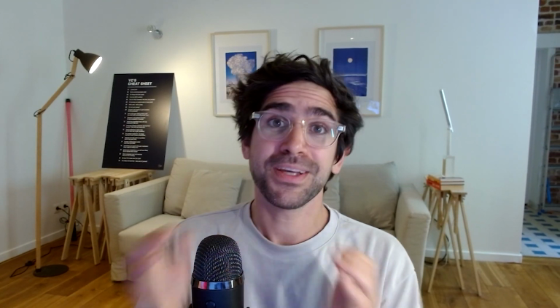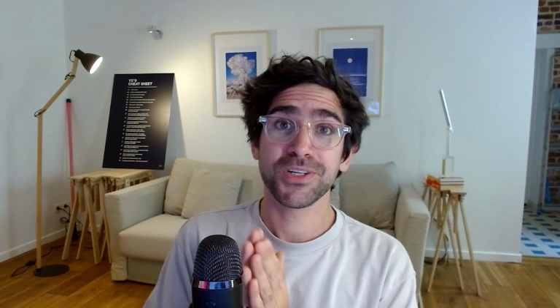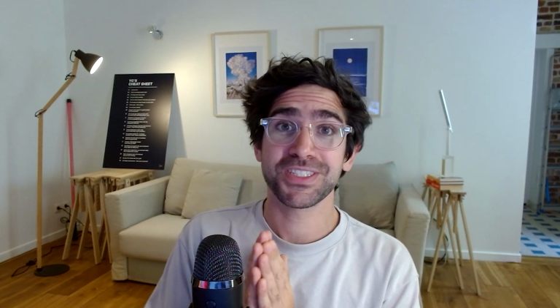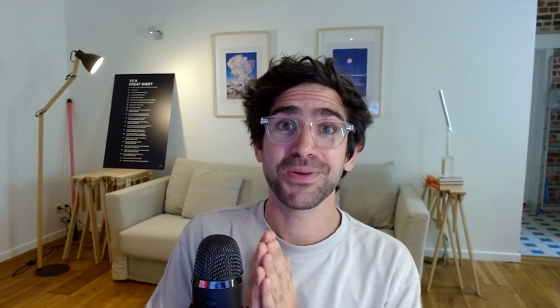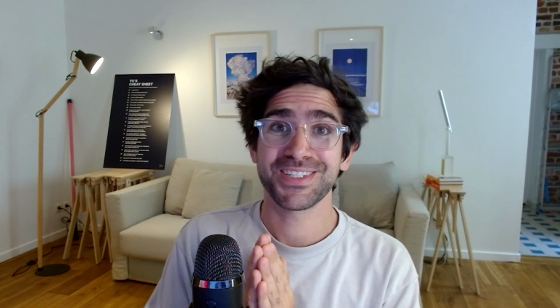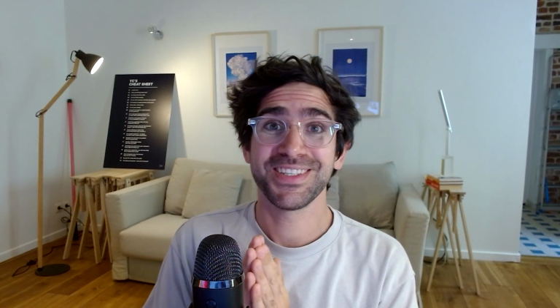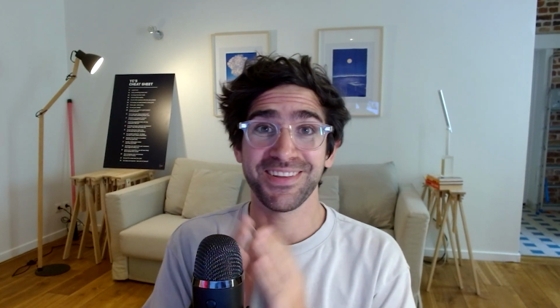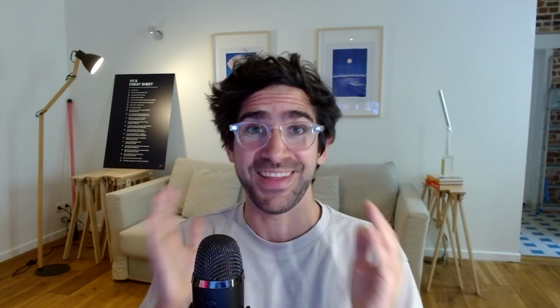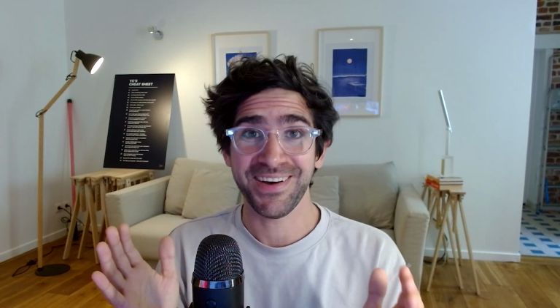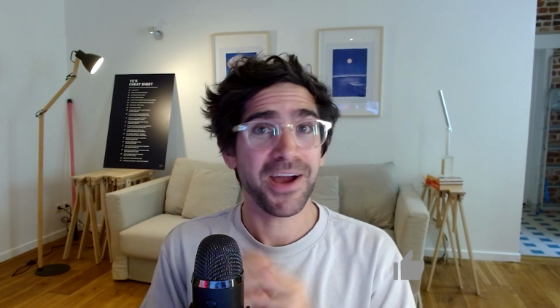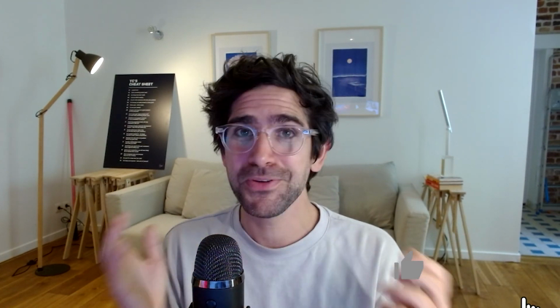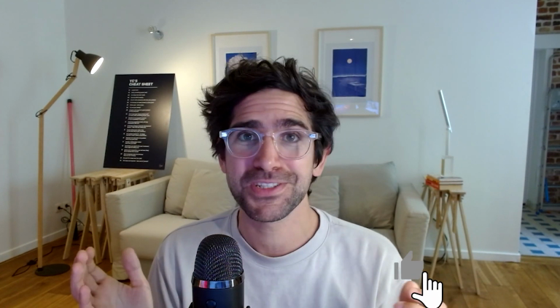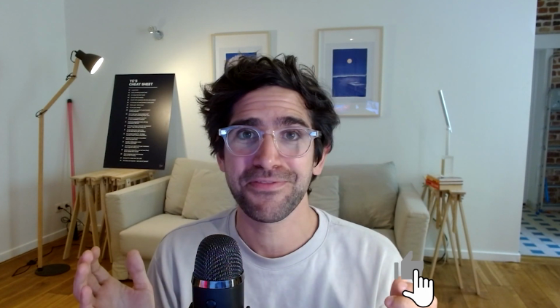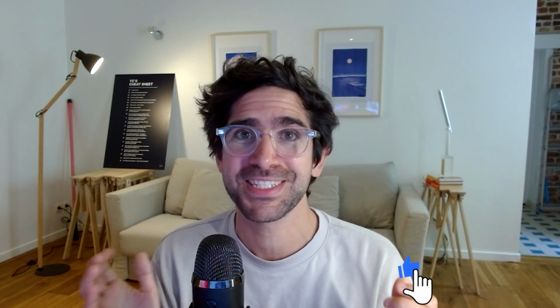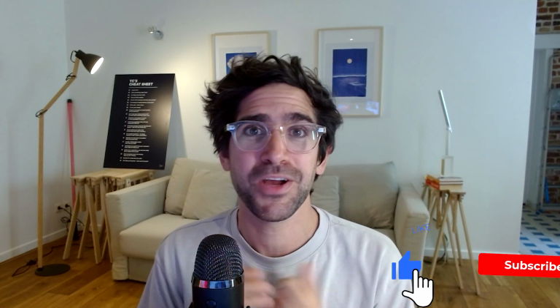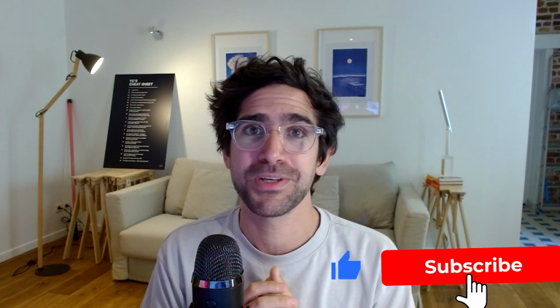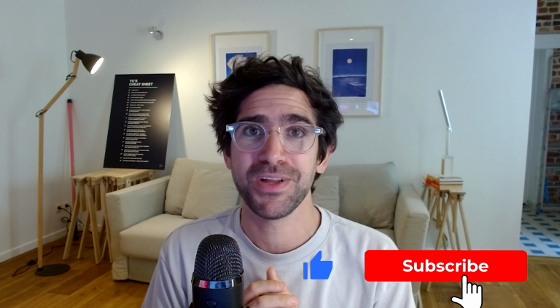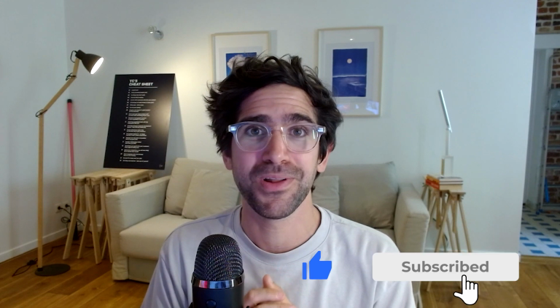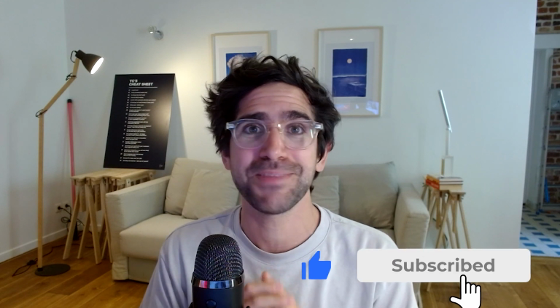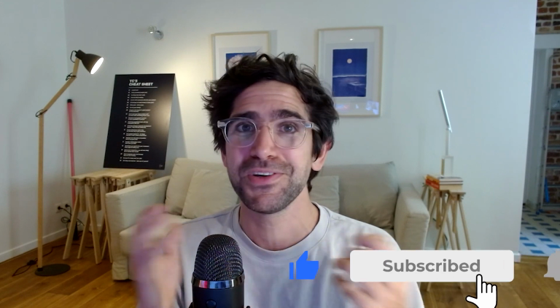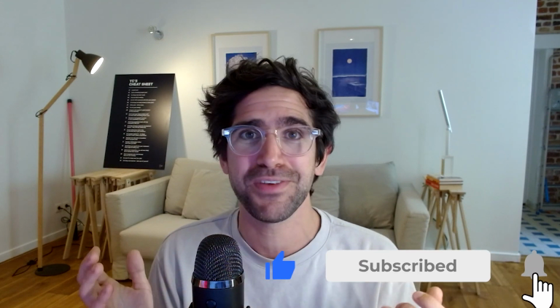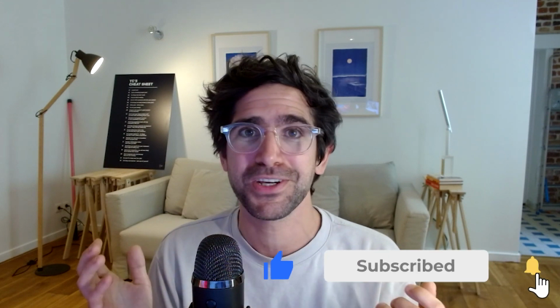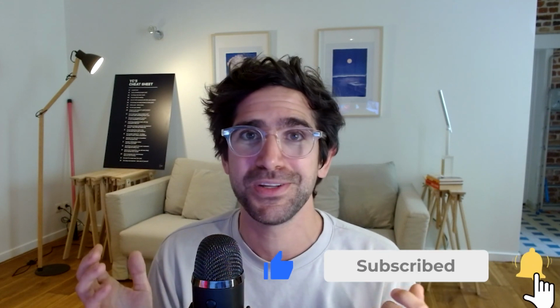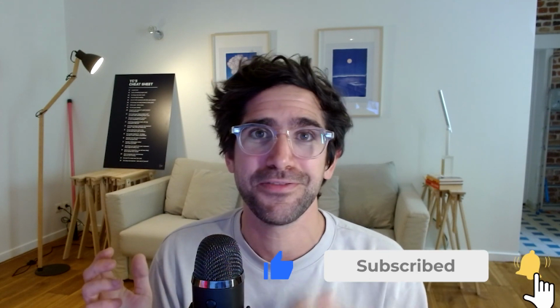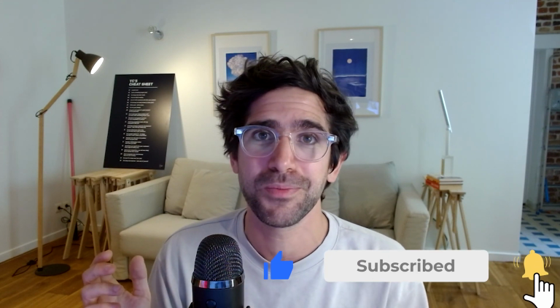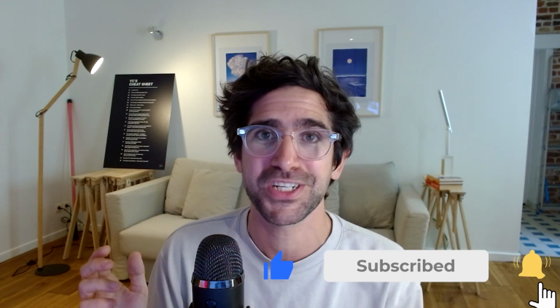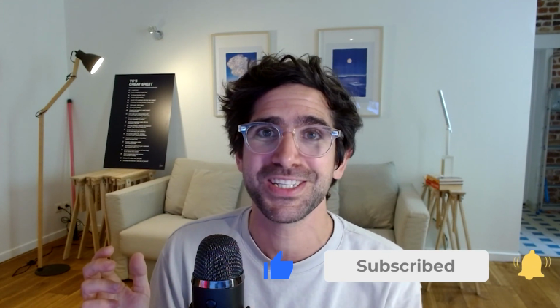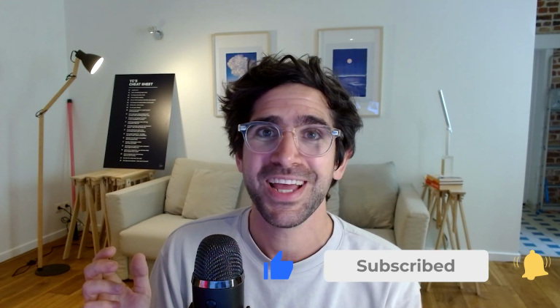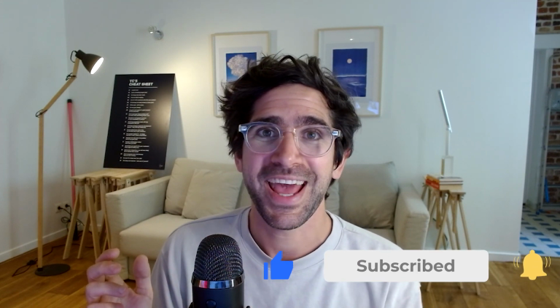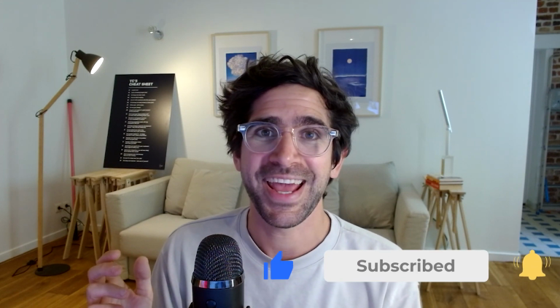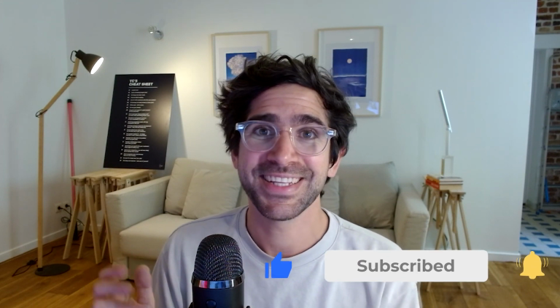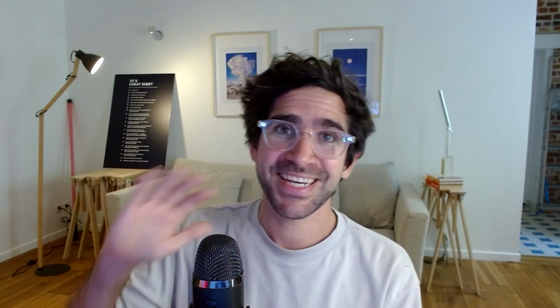Thanks so much for staying with us until now. I hope you learned some things and found it valuable. Let me know if you have any comments and follow-up questions. See ya!